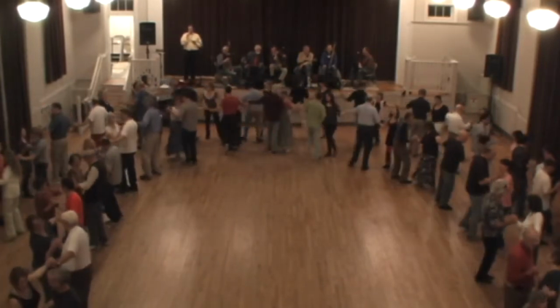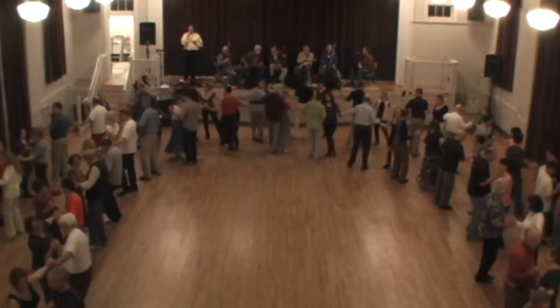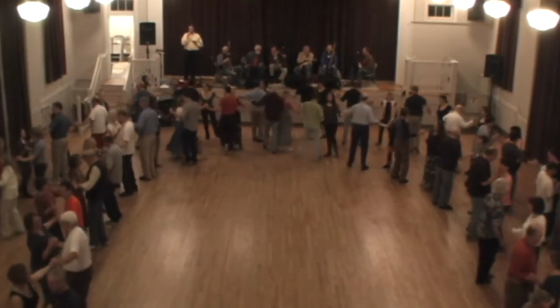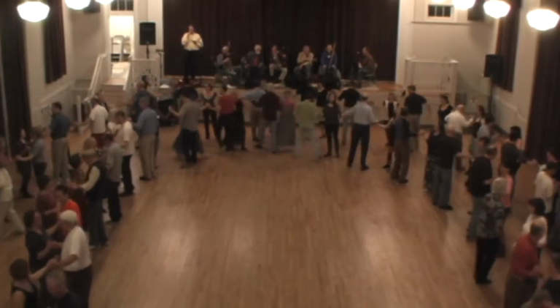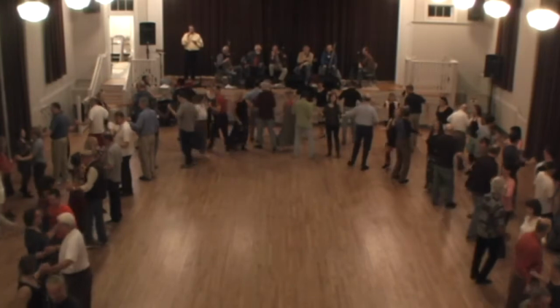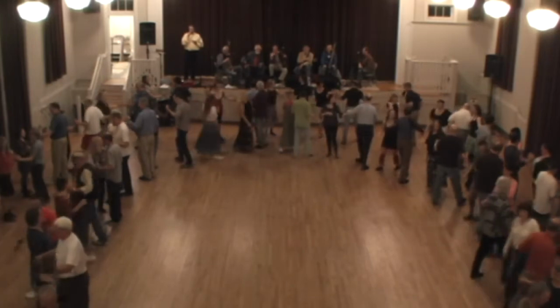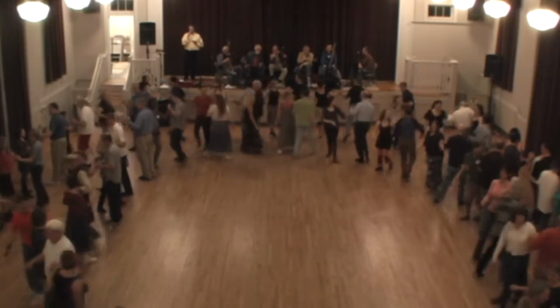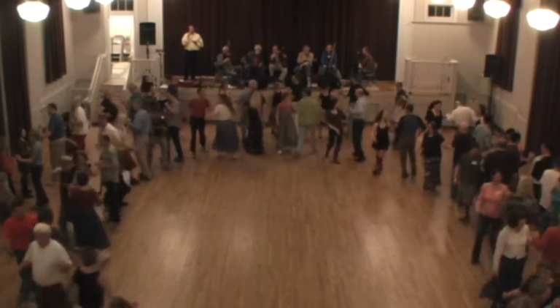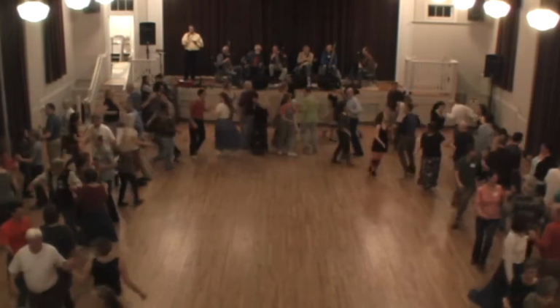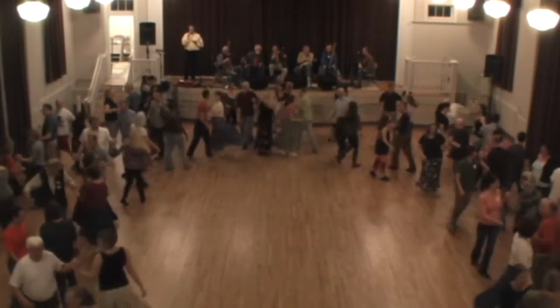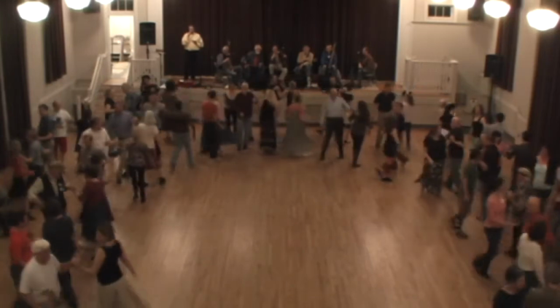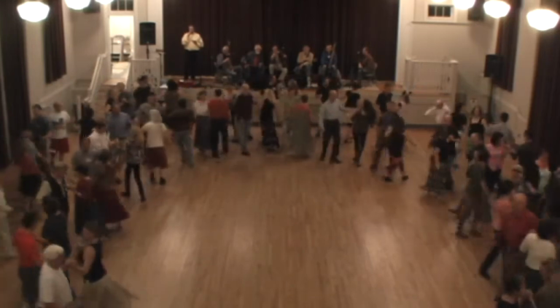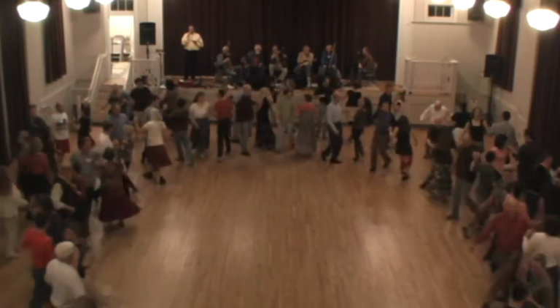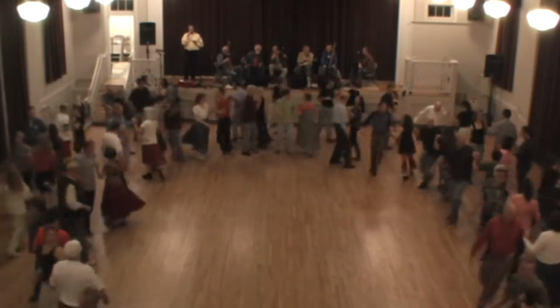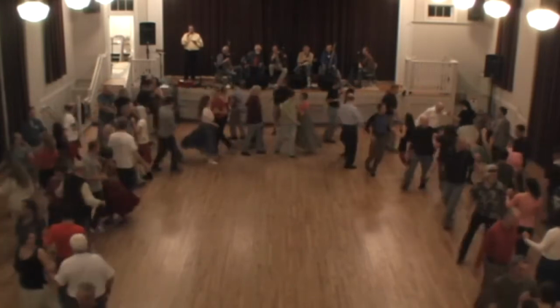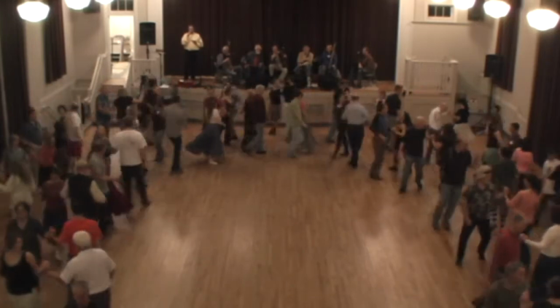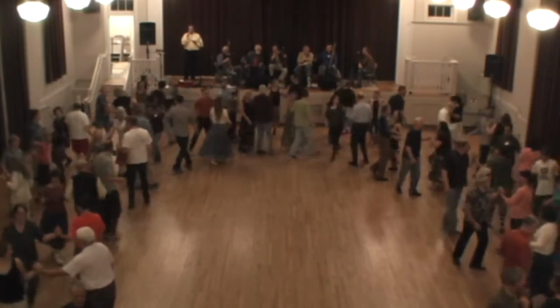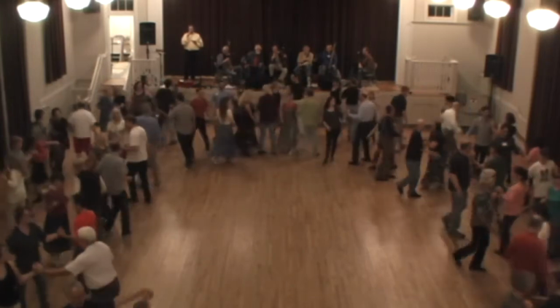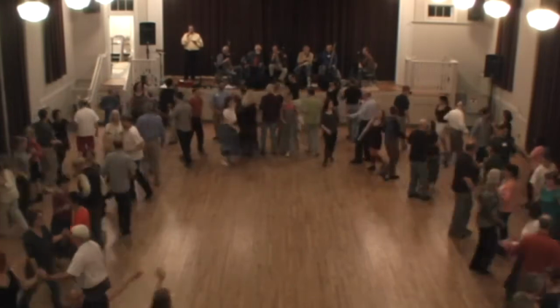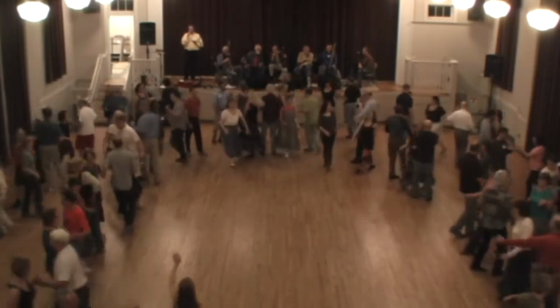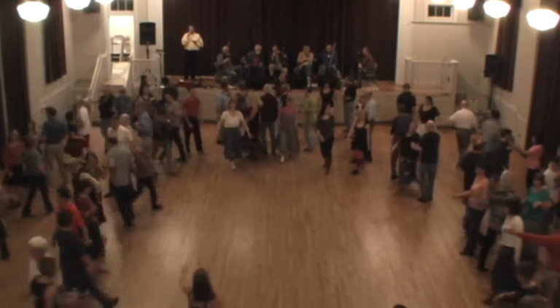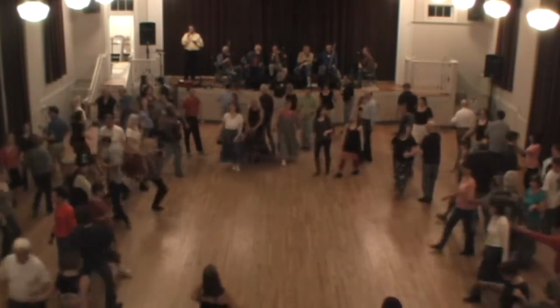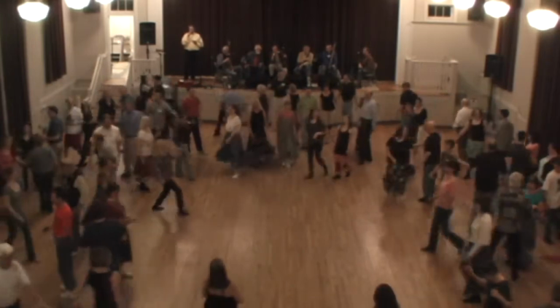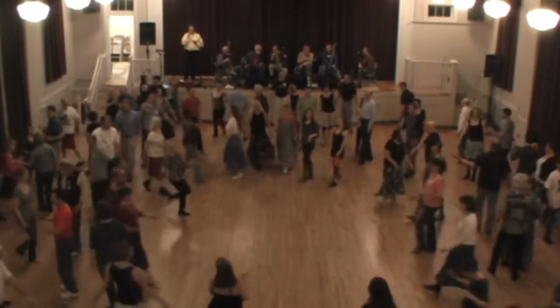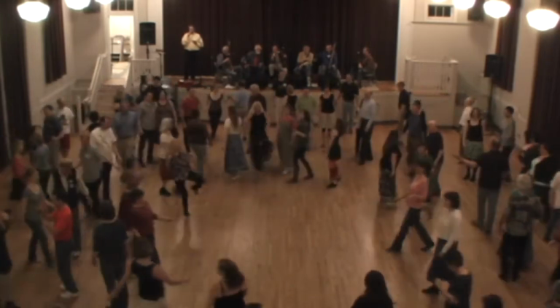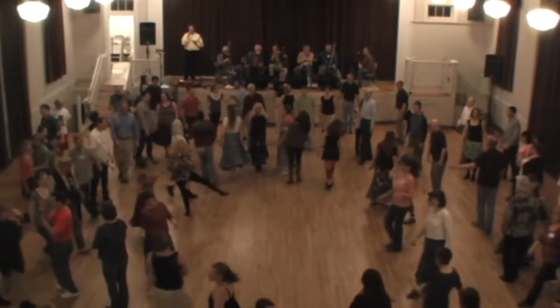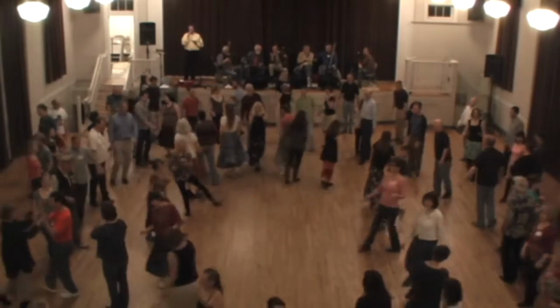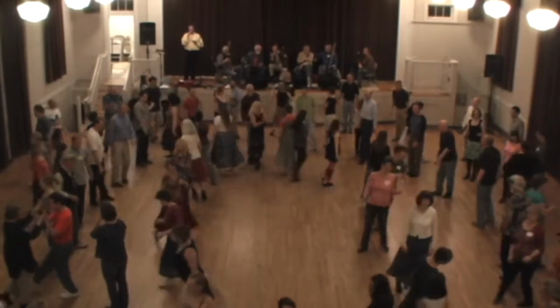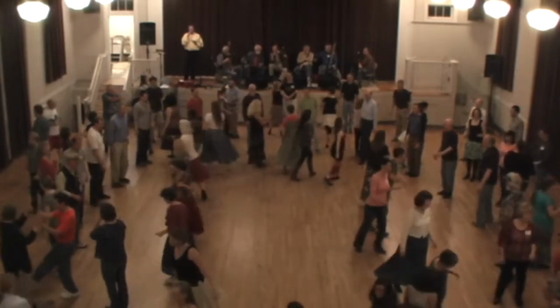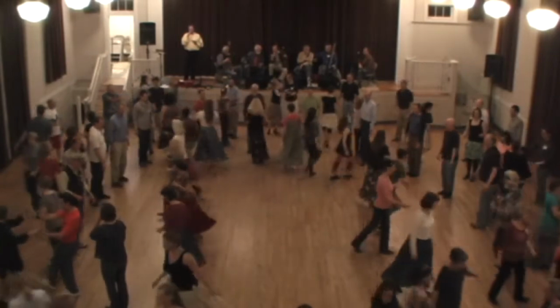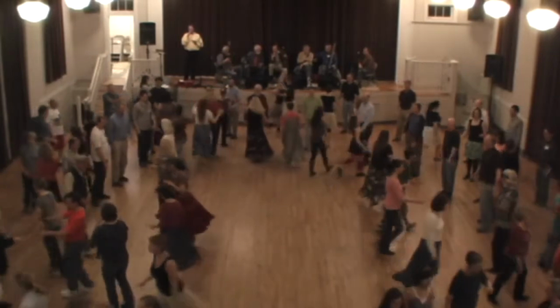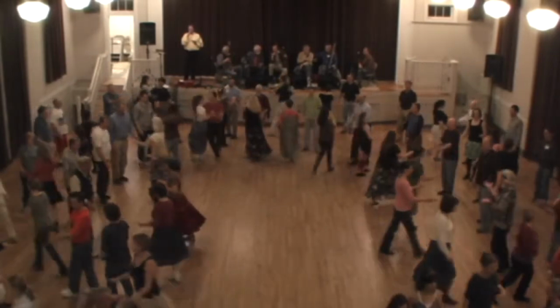Alamand left, all the way around. Ladies to the center, go forward and back. And ladies, go back and swing that same partner.